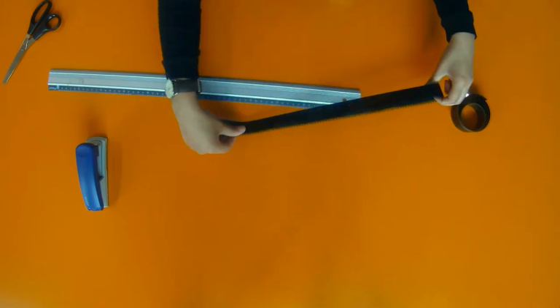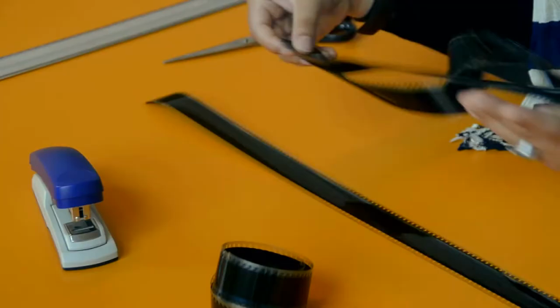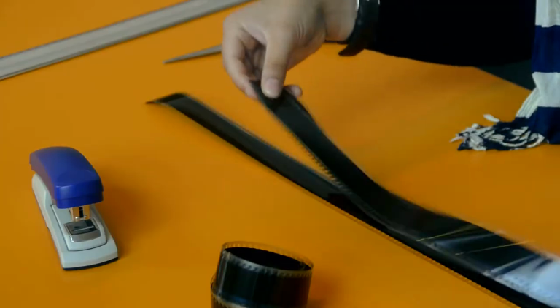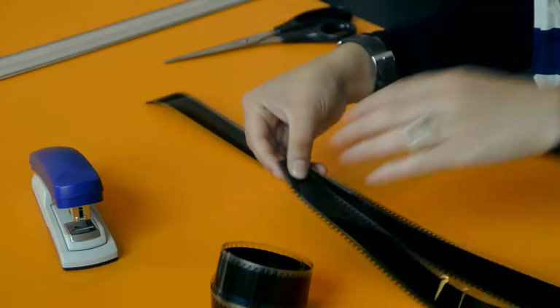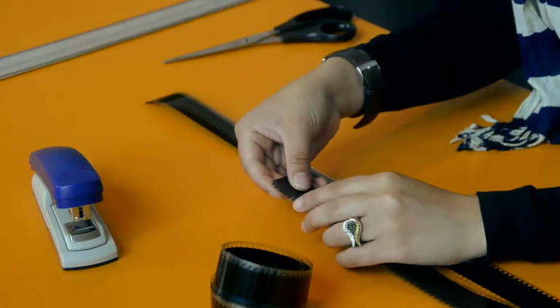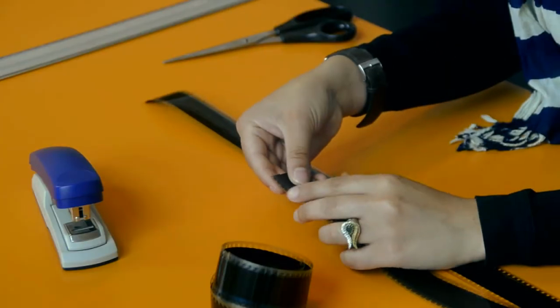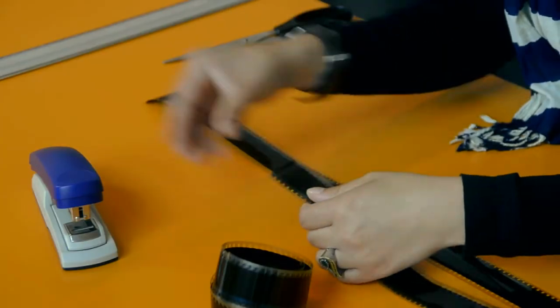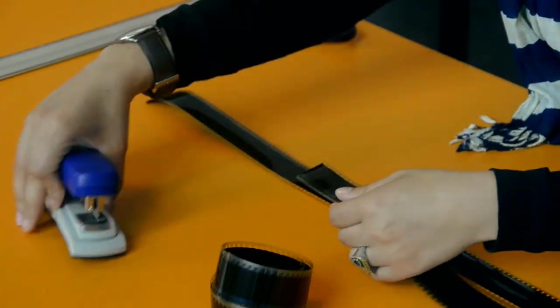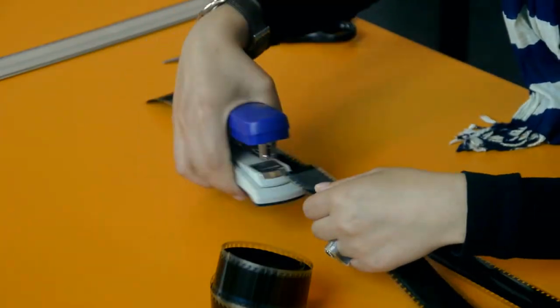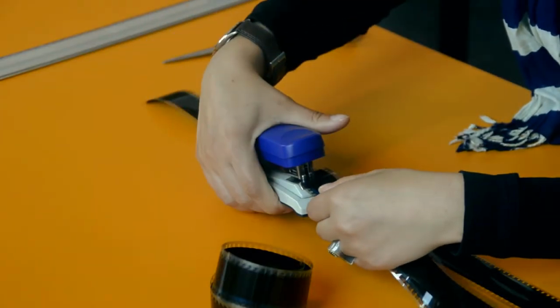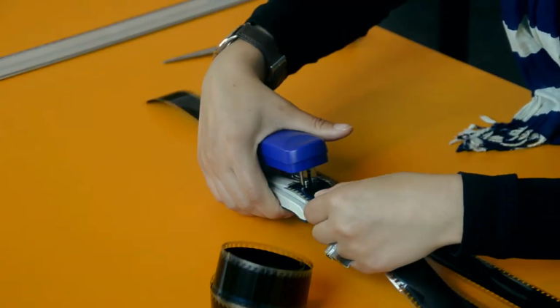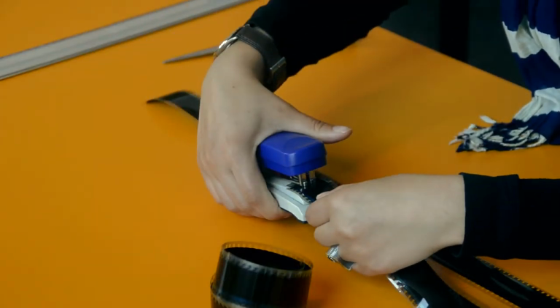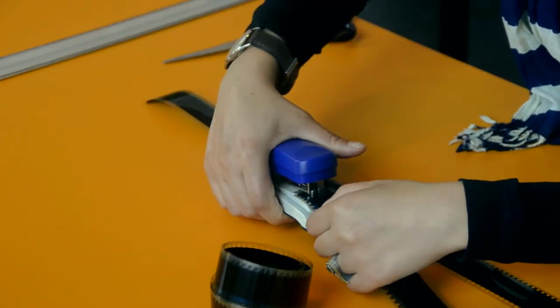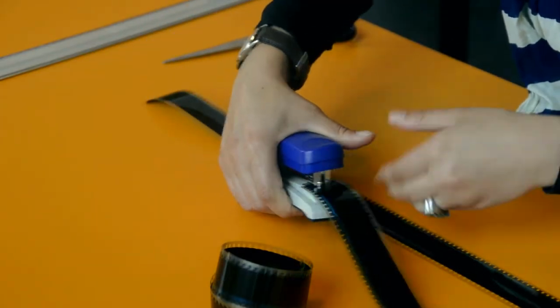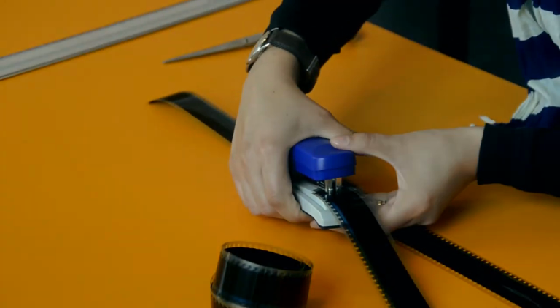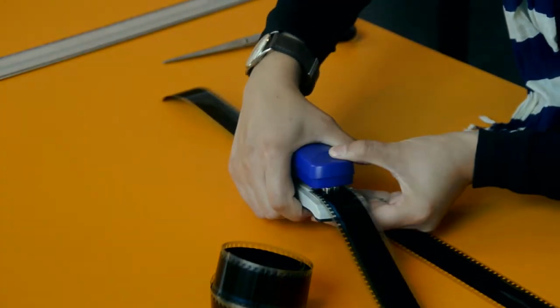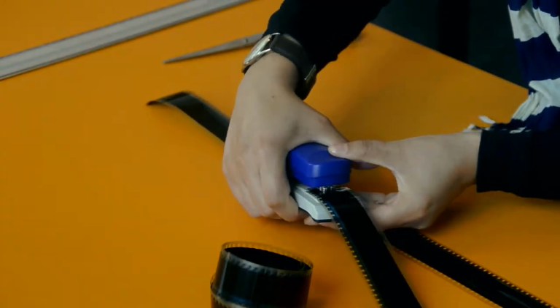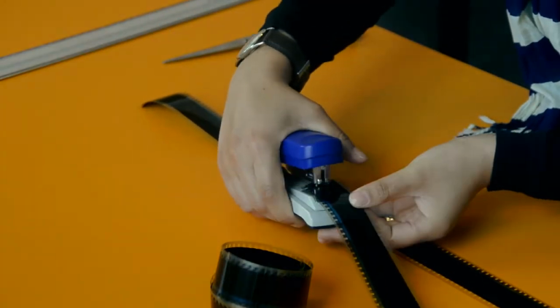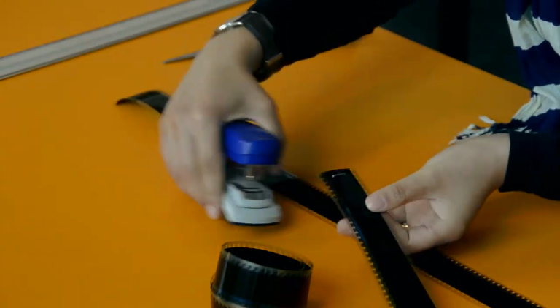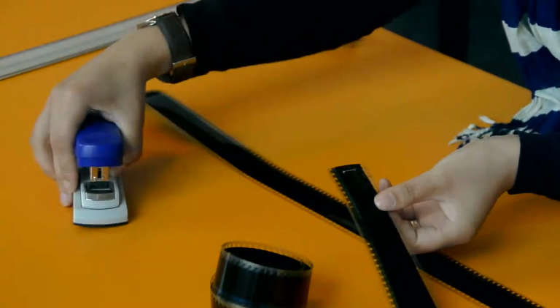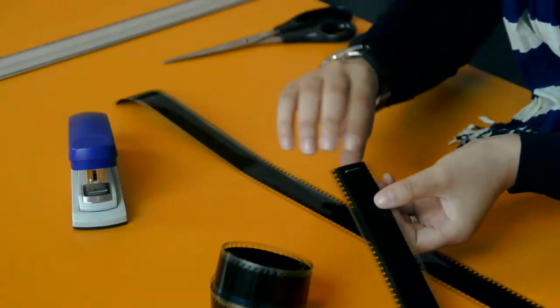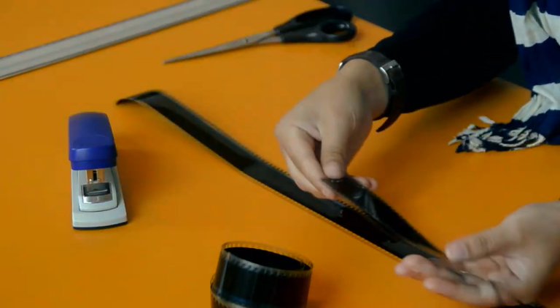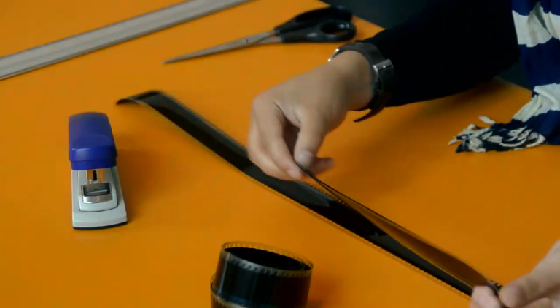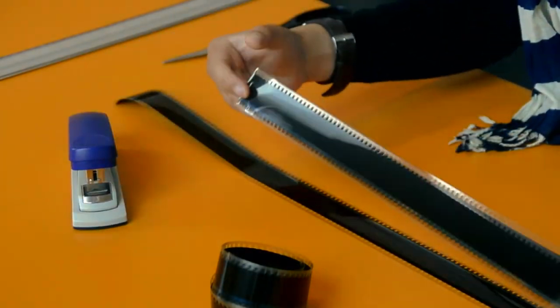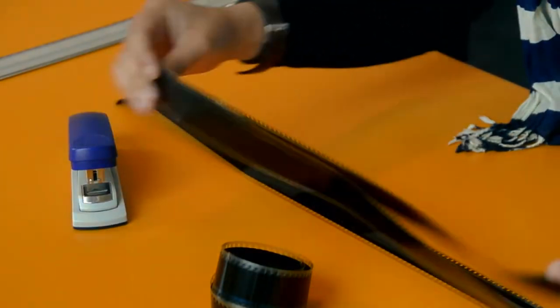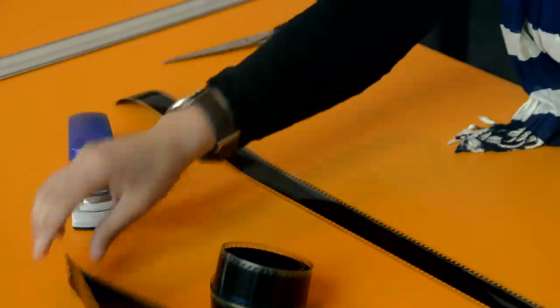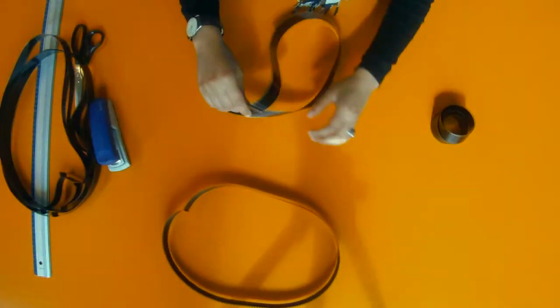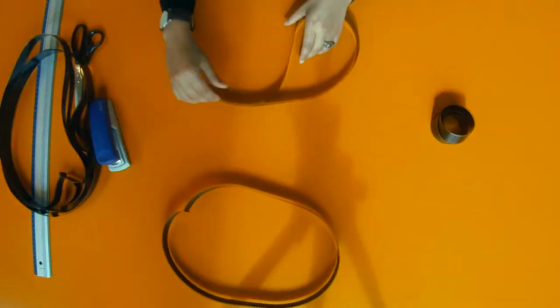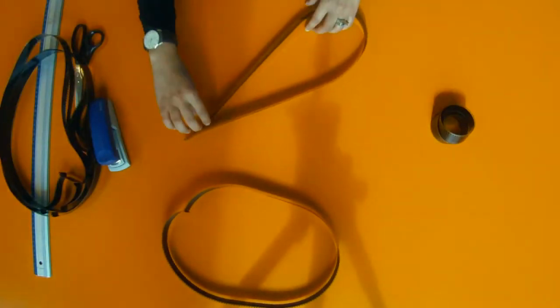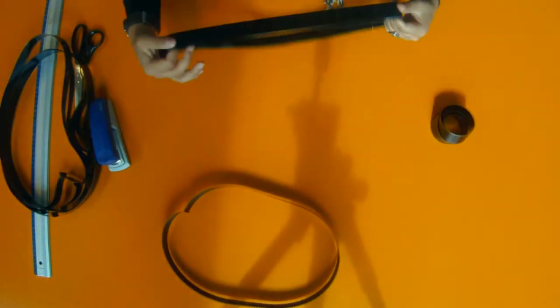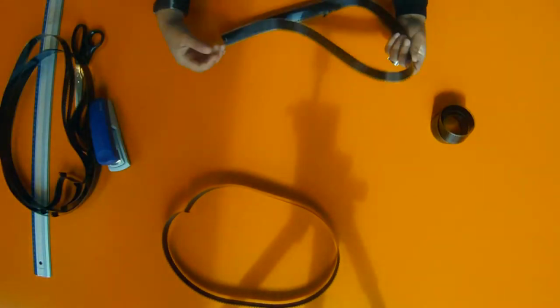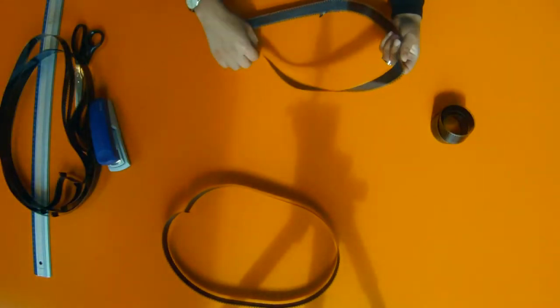Then you staple the ends of the stripes together, creating loops. They will form the frame of the bag.